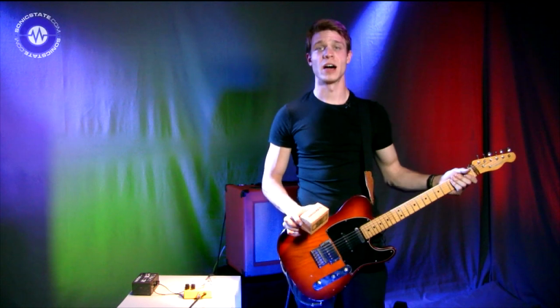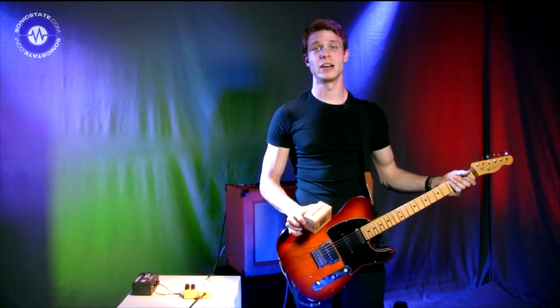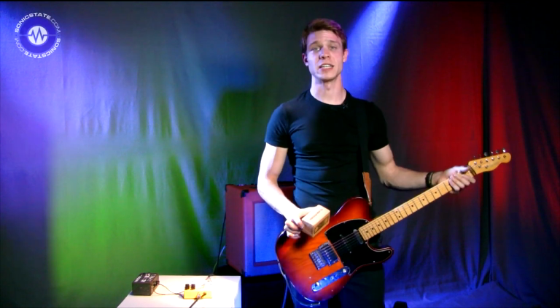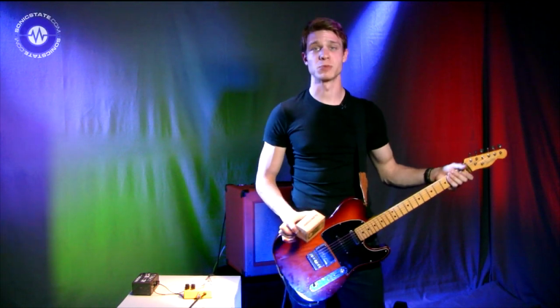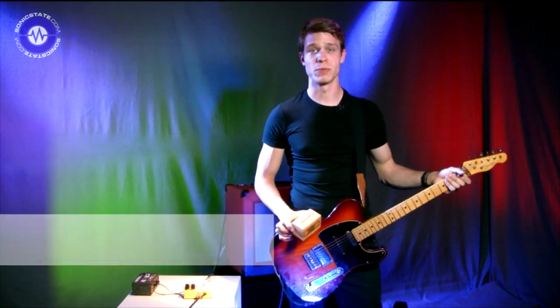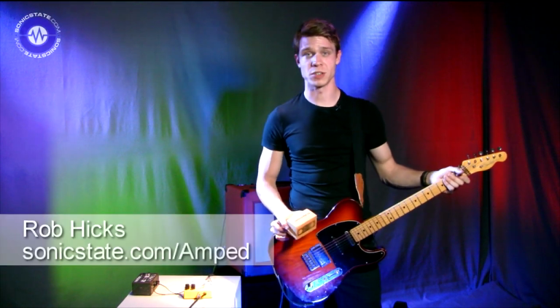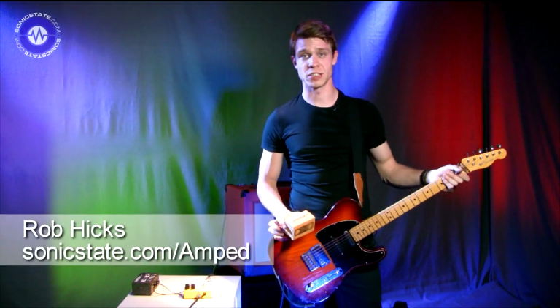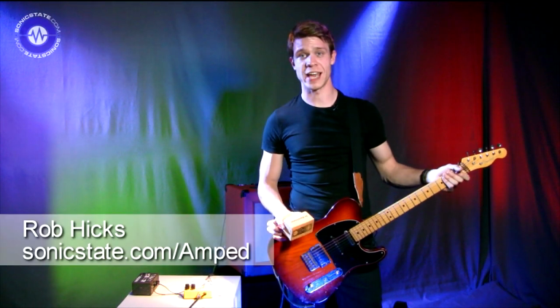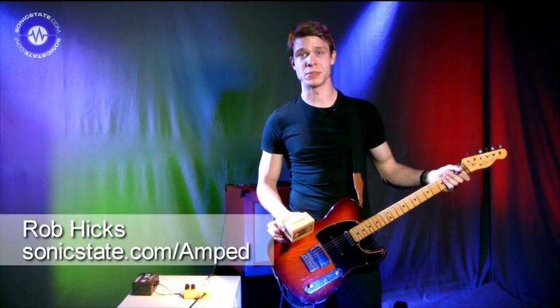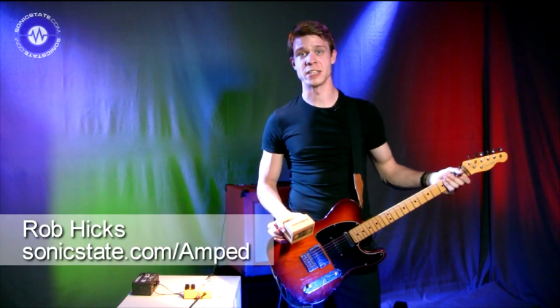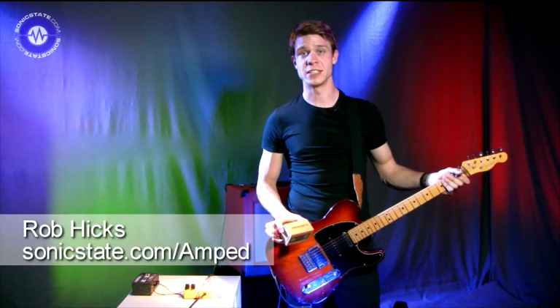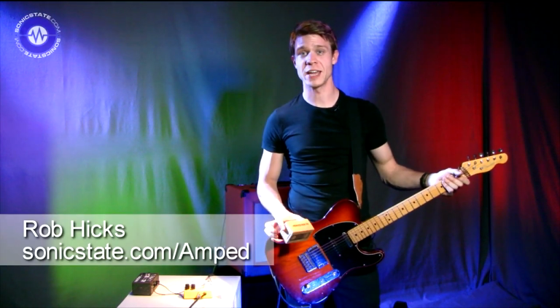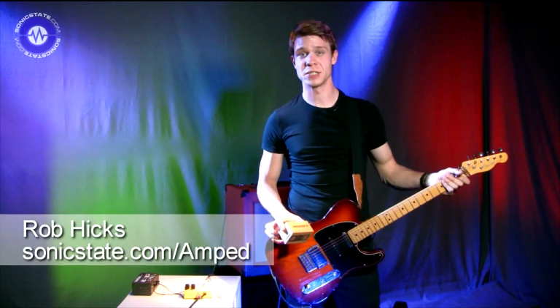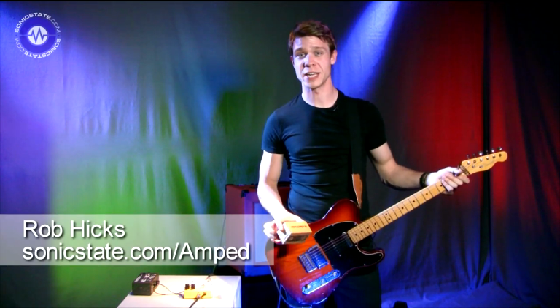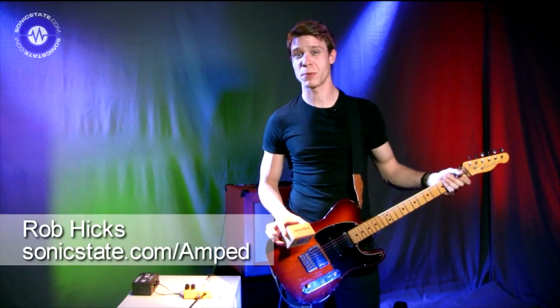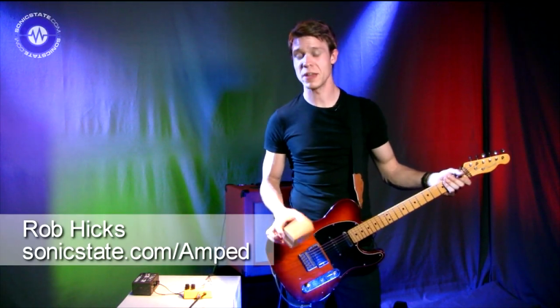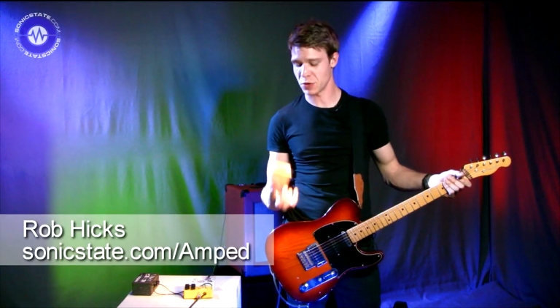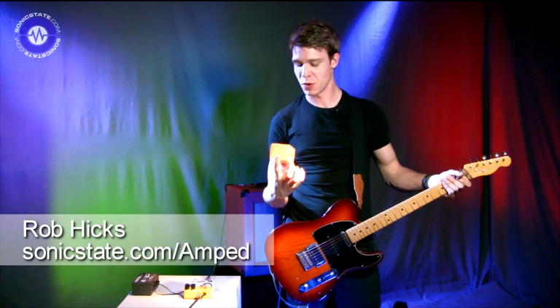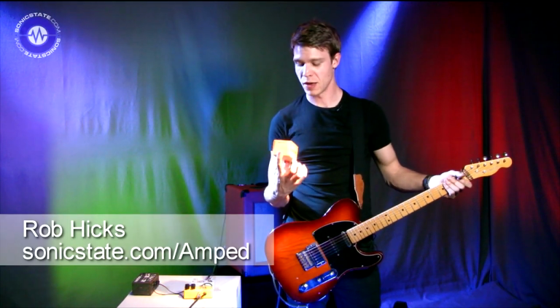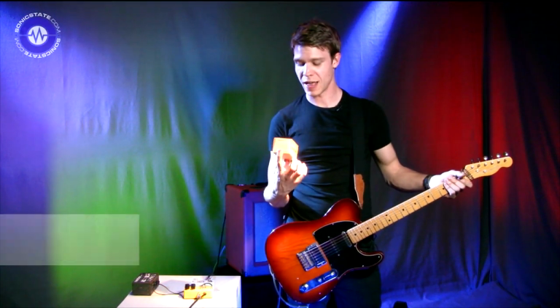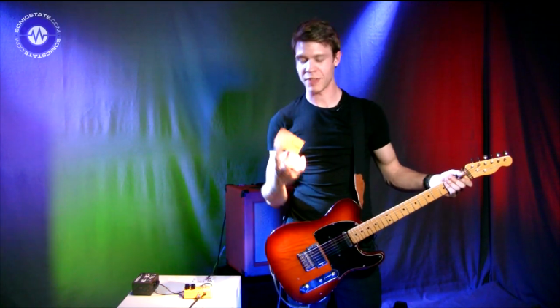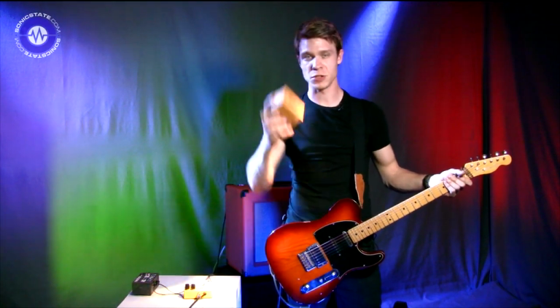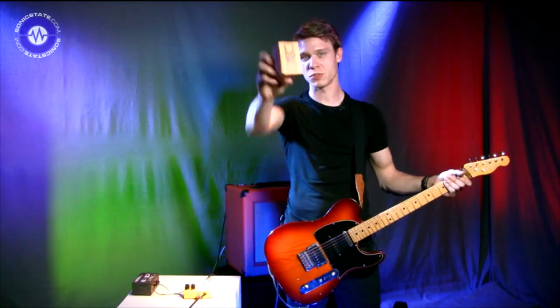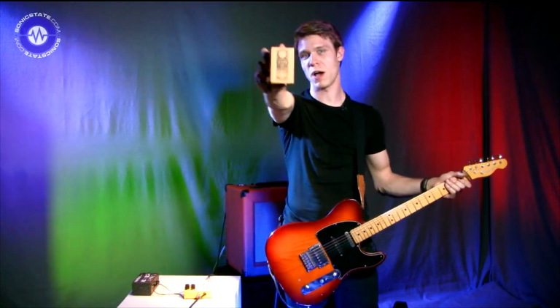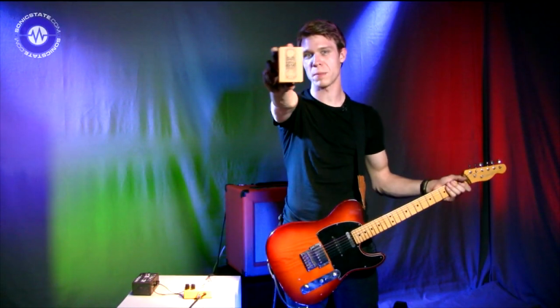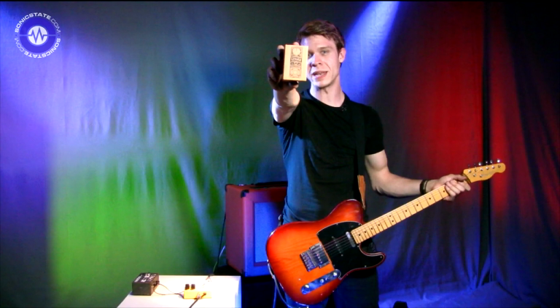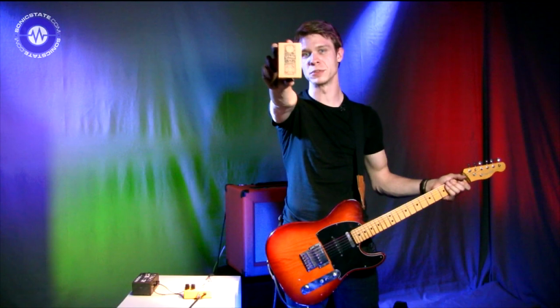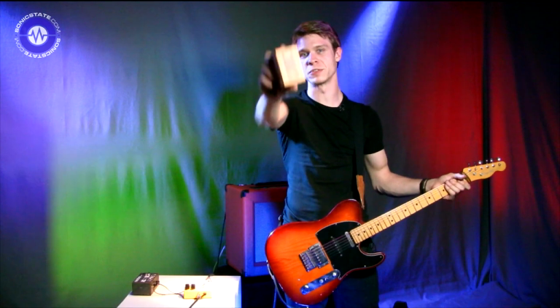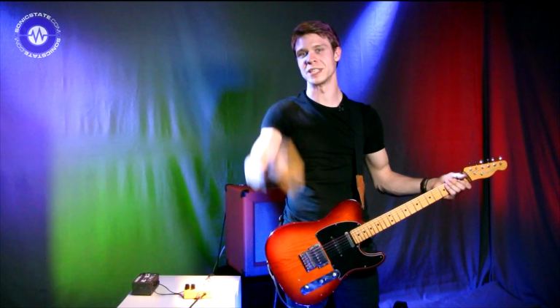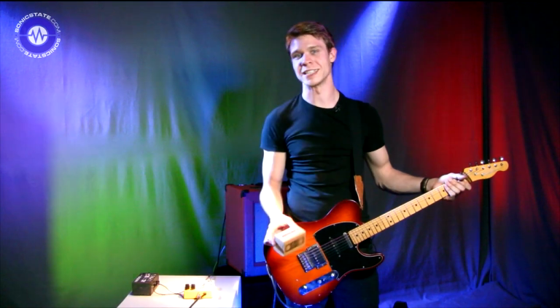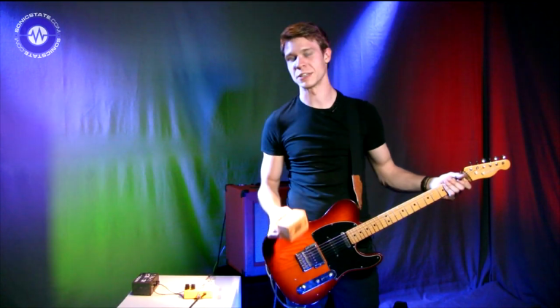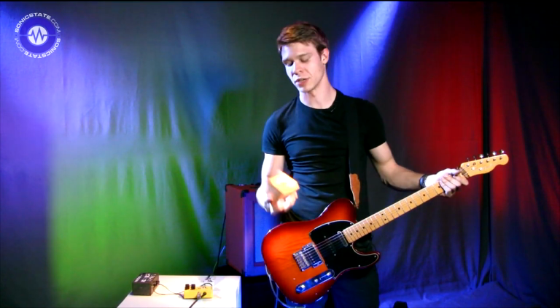Hi guys, it's Rob from Sonic State Amped here. Today we're taking a preview at the new Spark Mini Booster from TC Electronic.